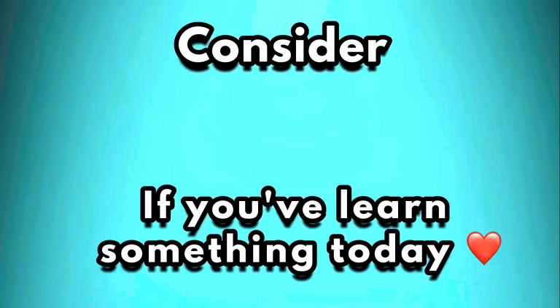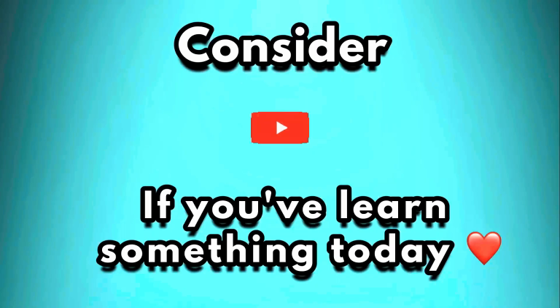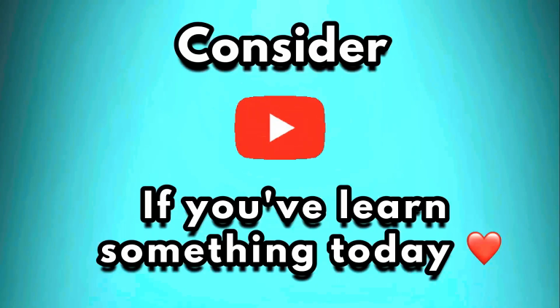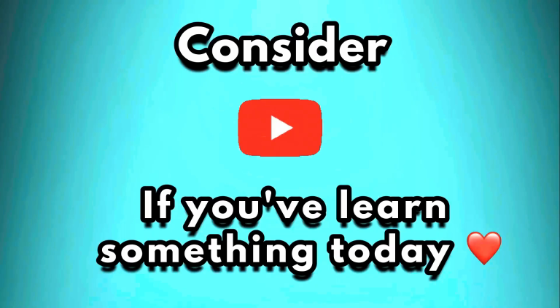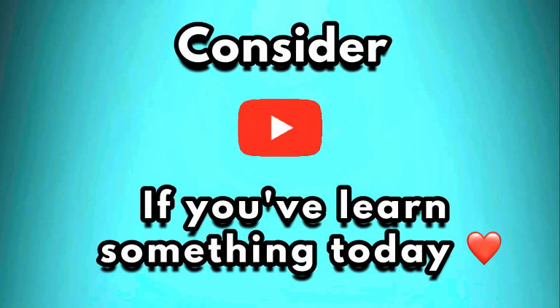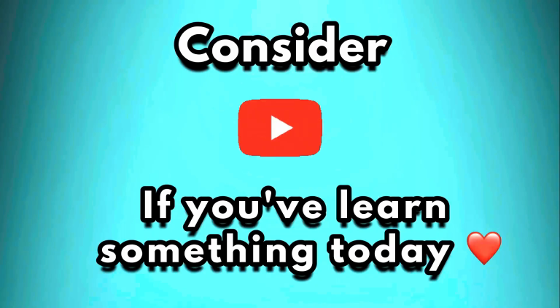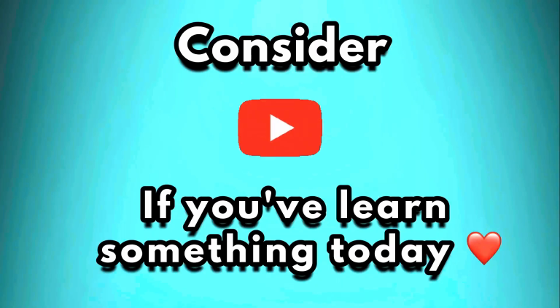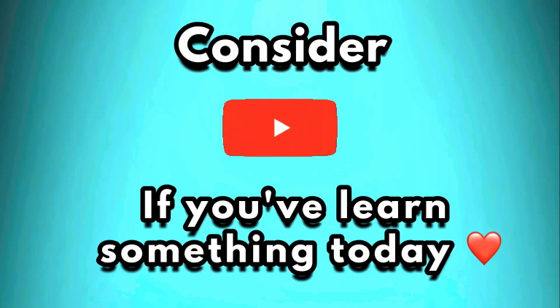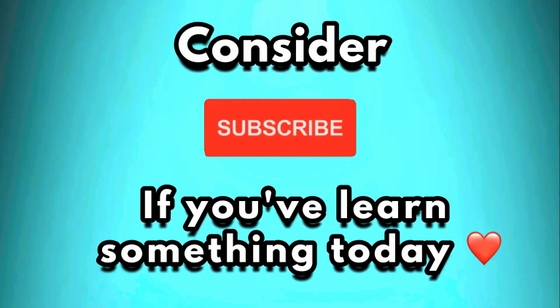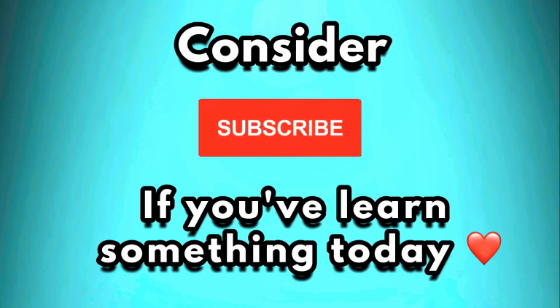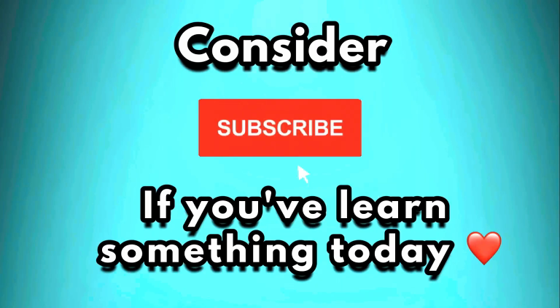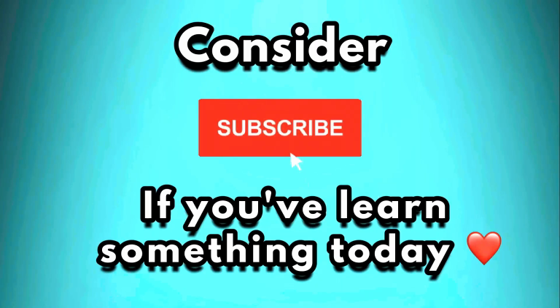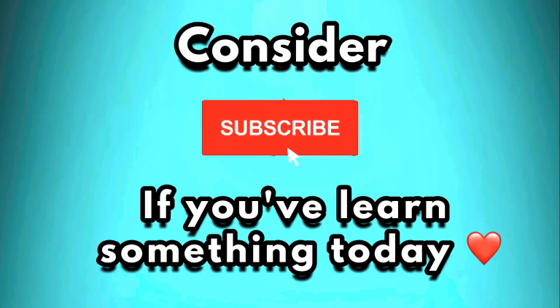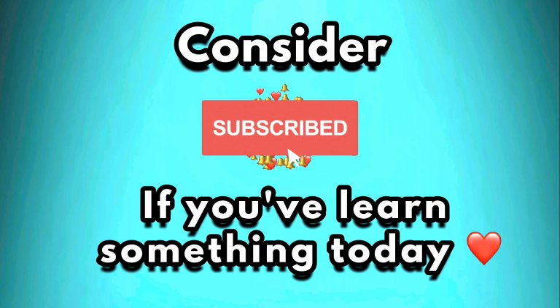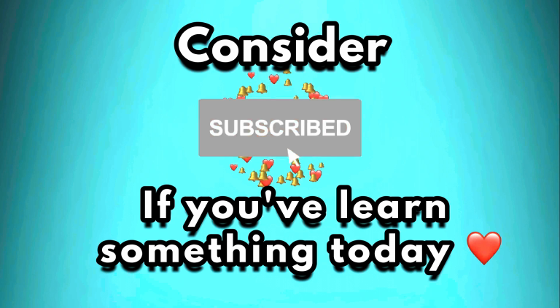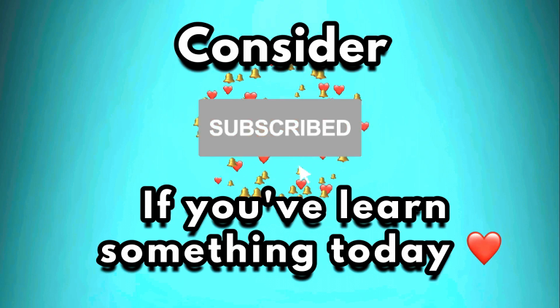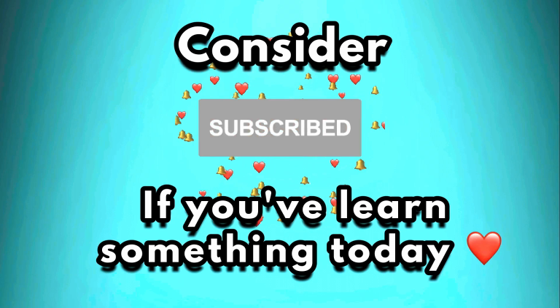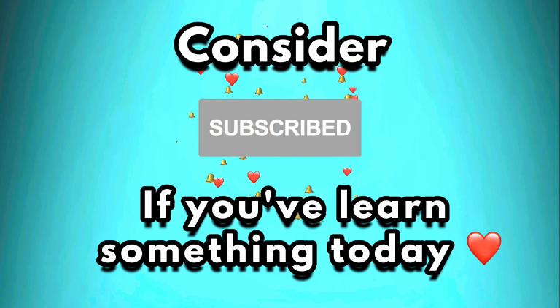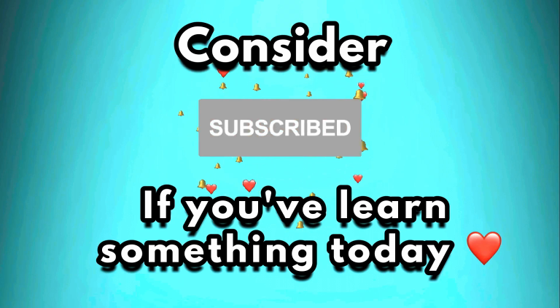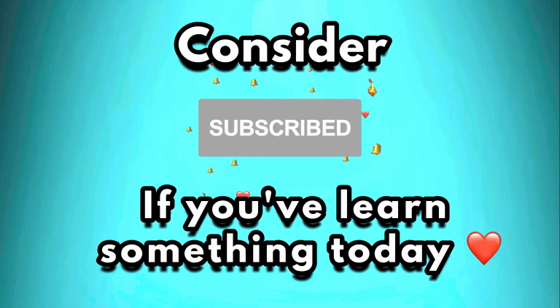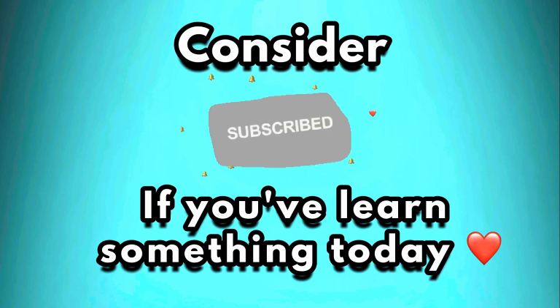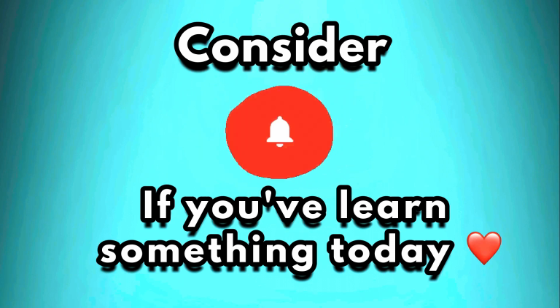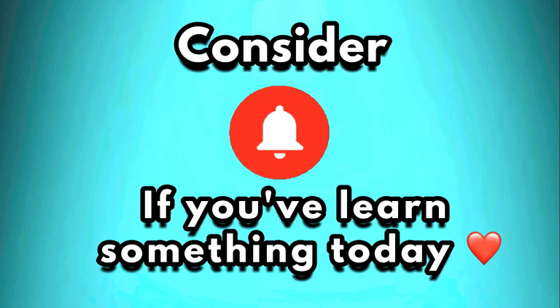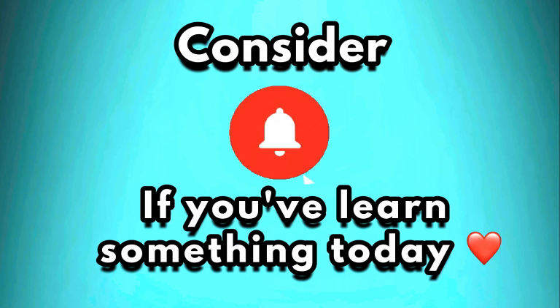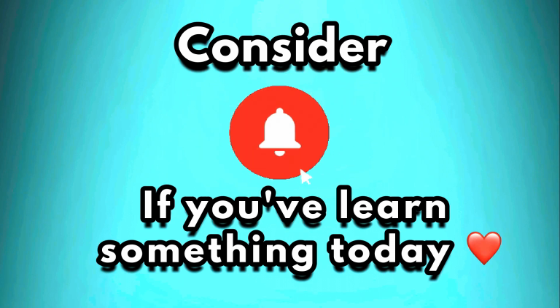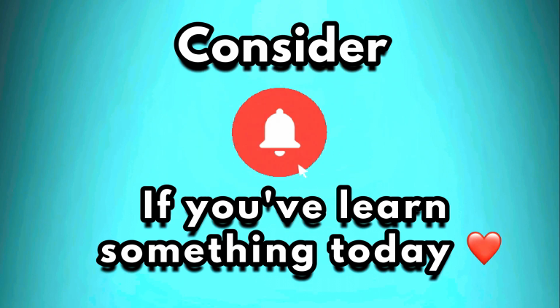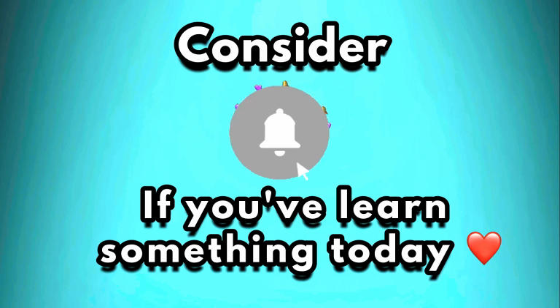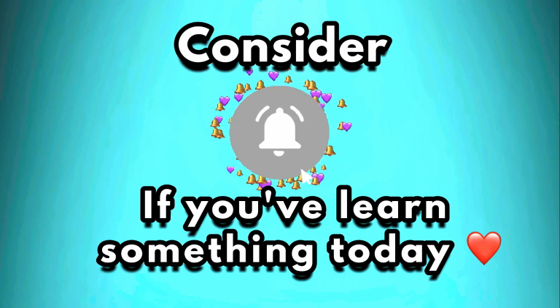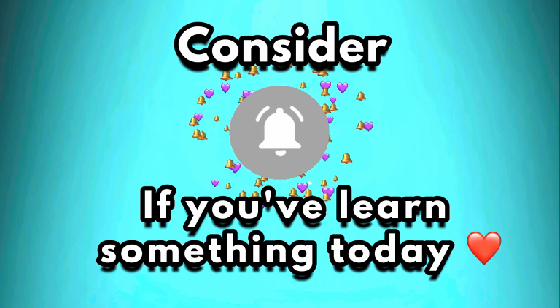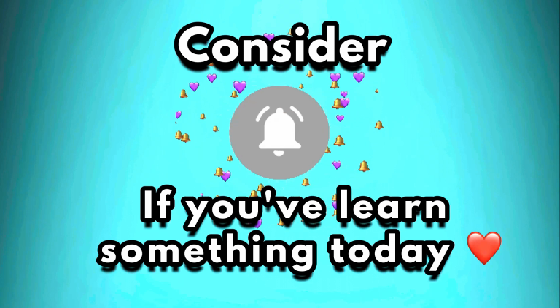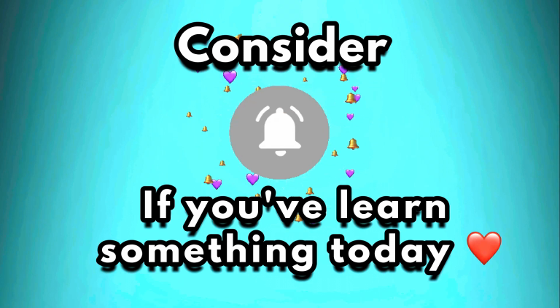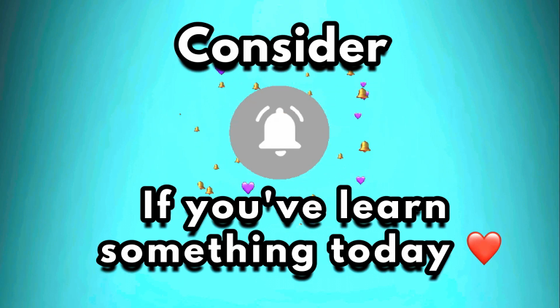Consider liking this video and subscribing to this channel if you have learned something today.